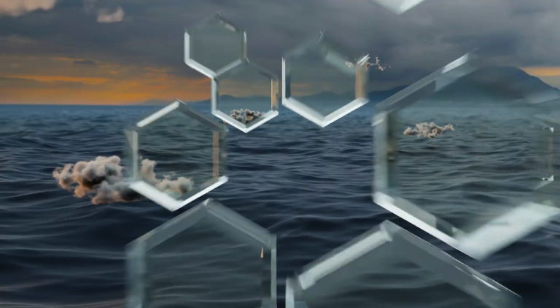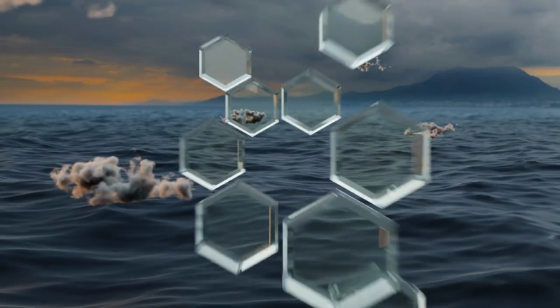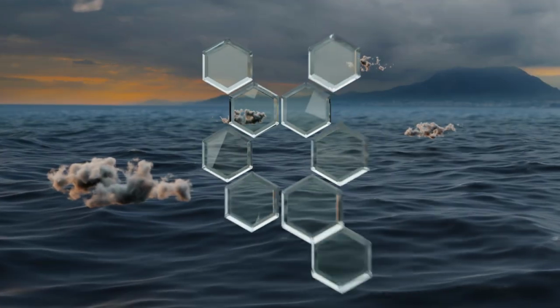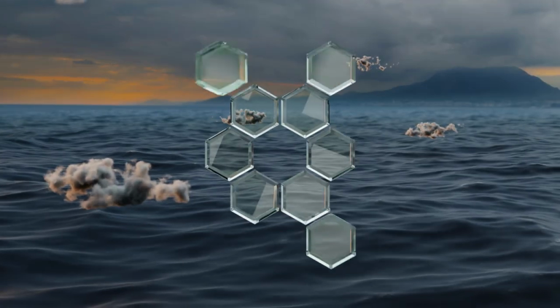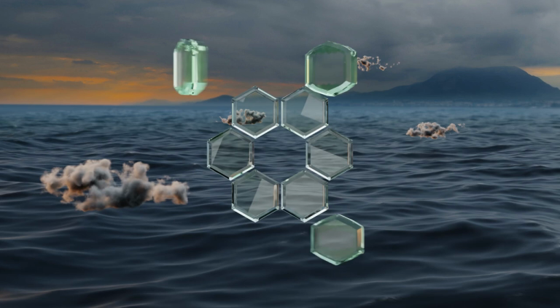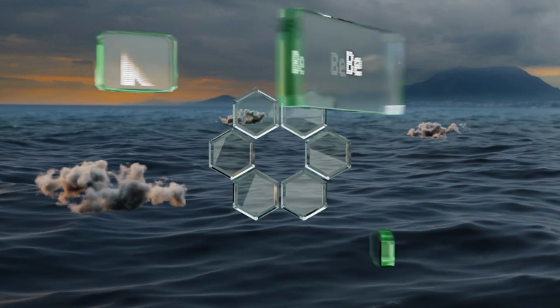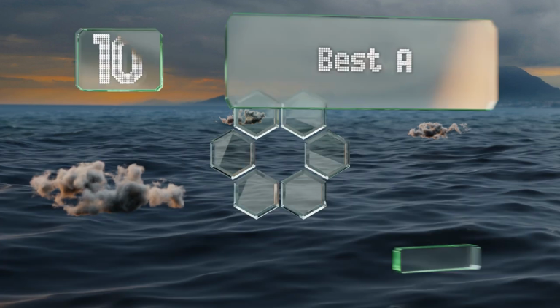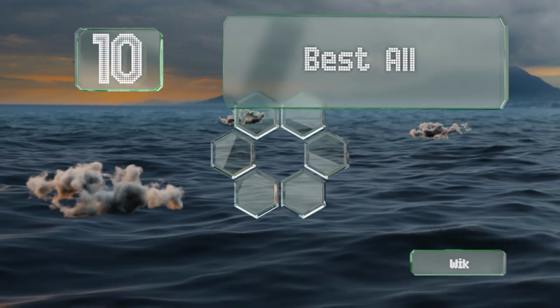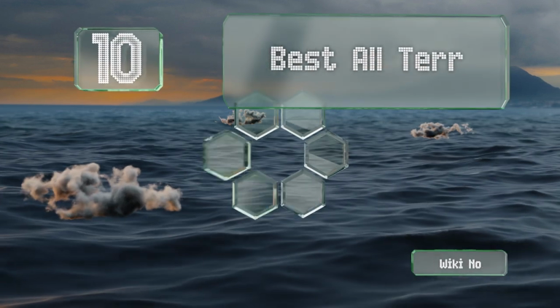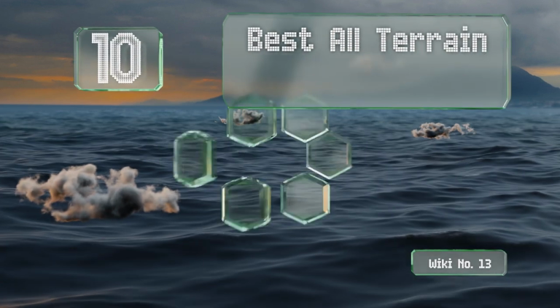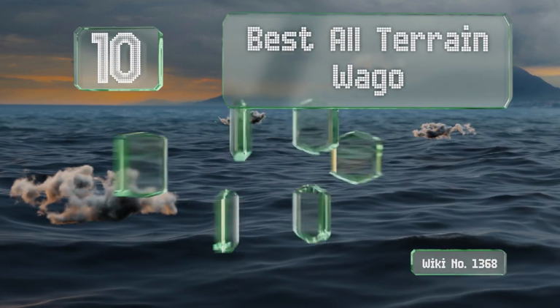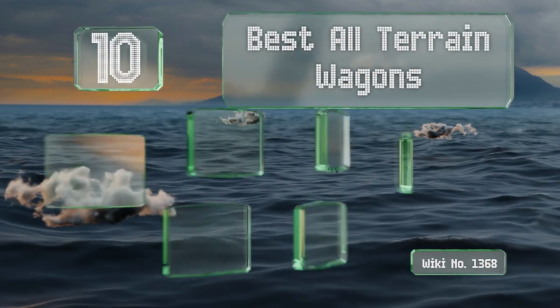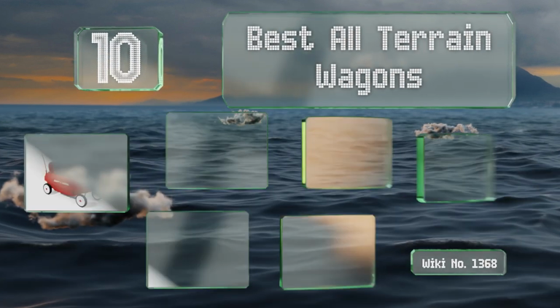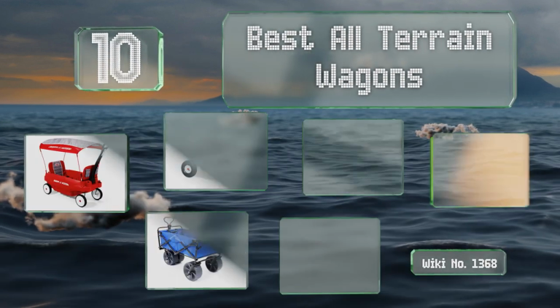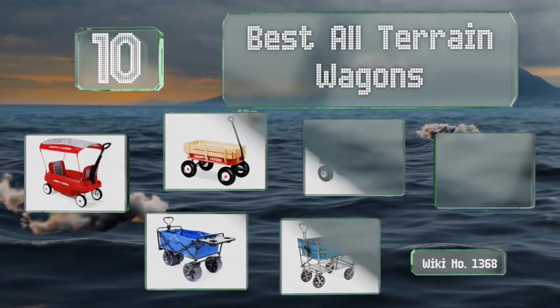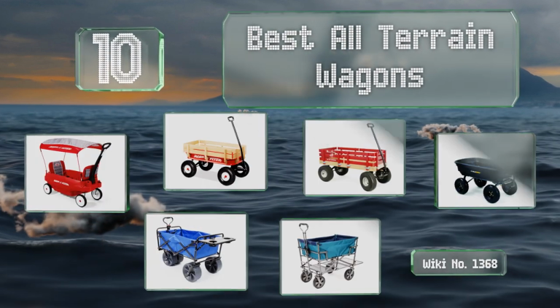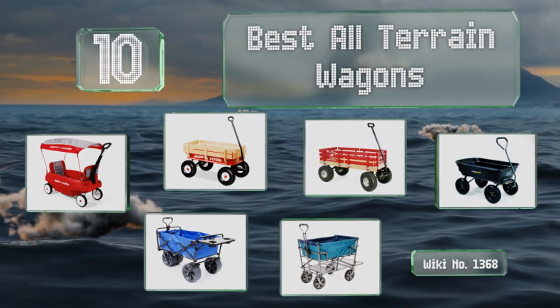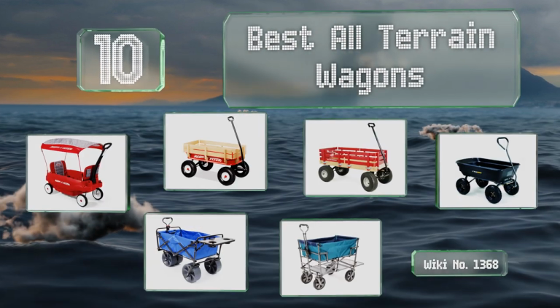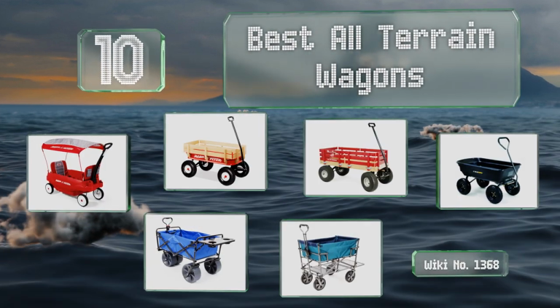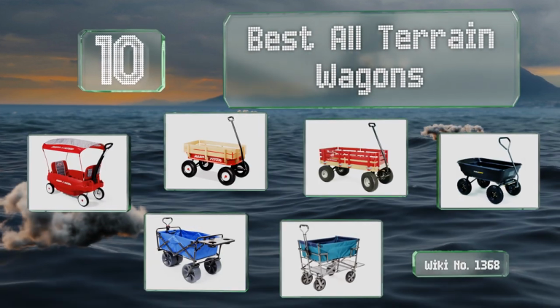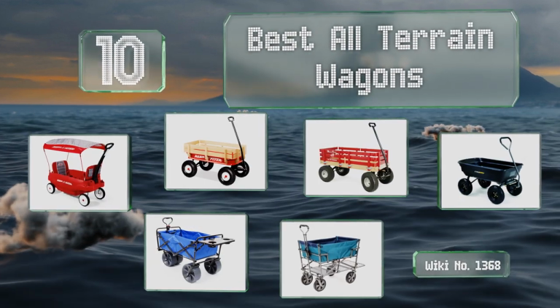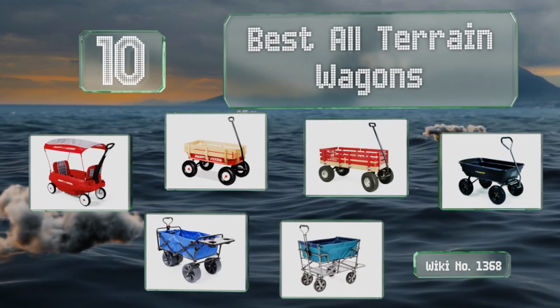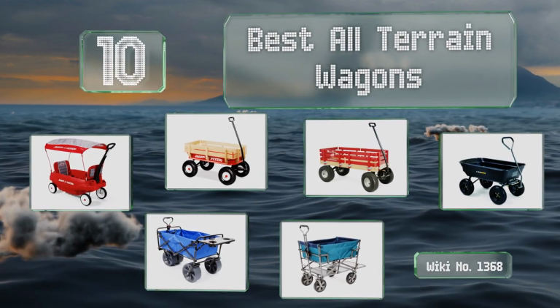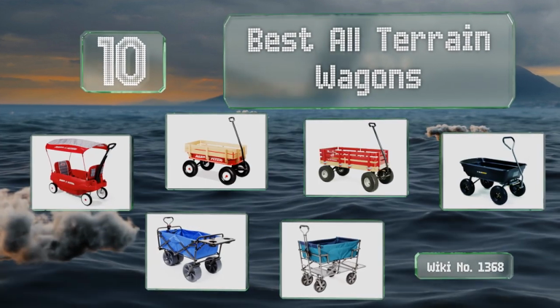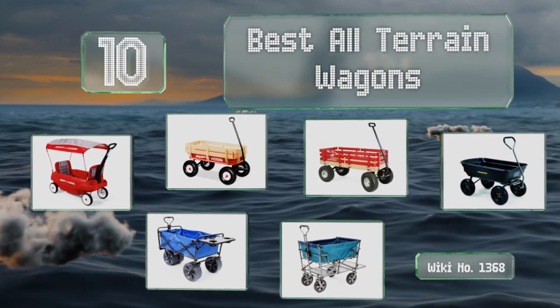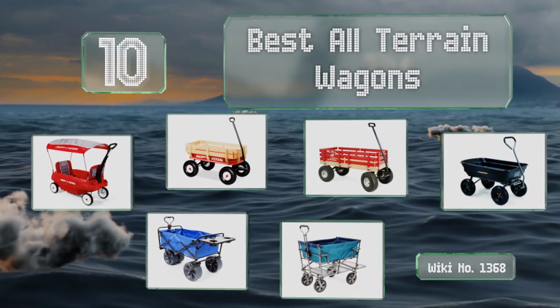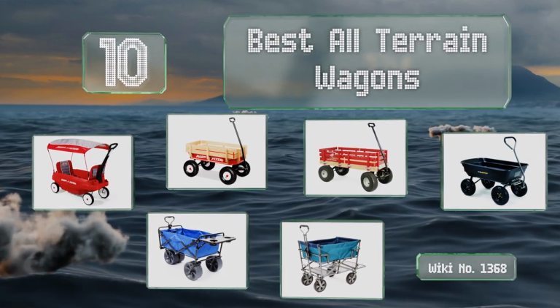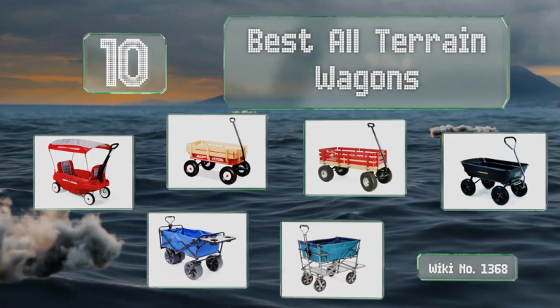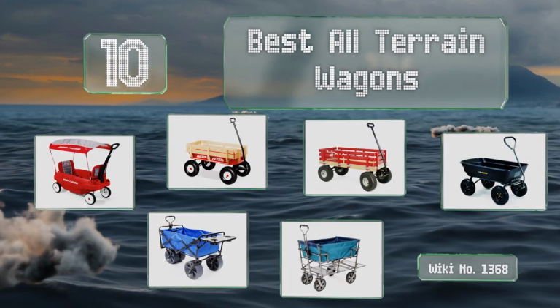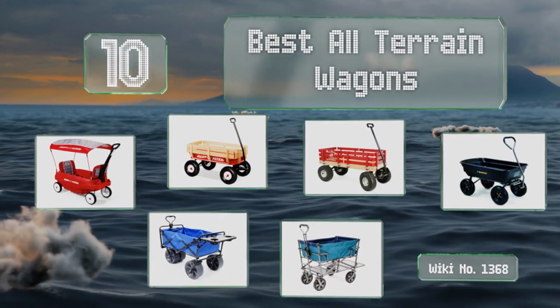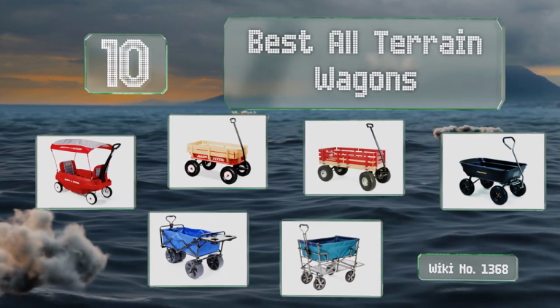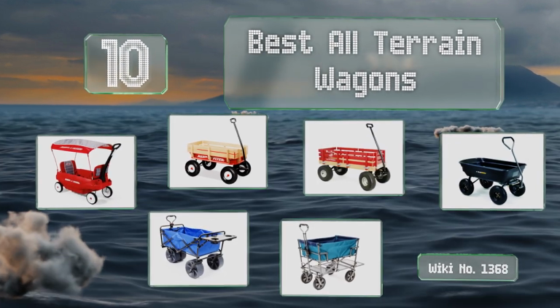EasyVid presents the 10 best all-terrain wagons. Let's get started with the list.